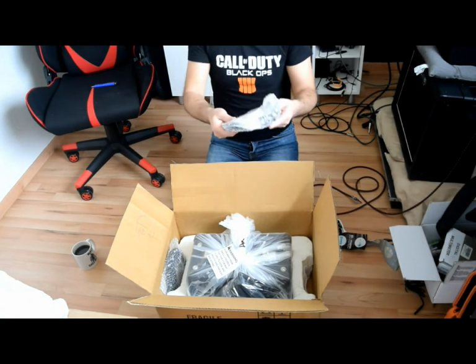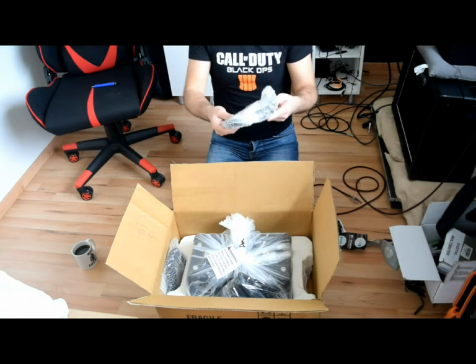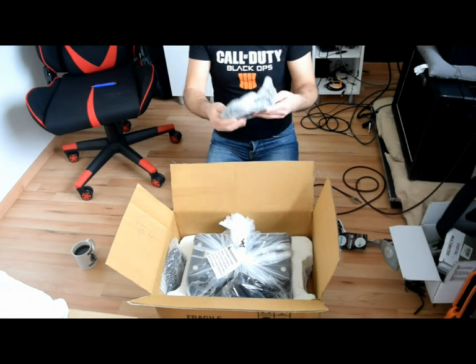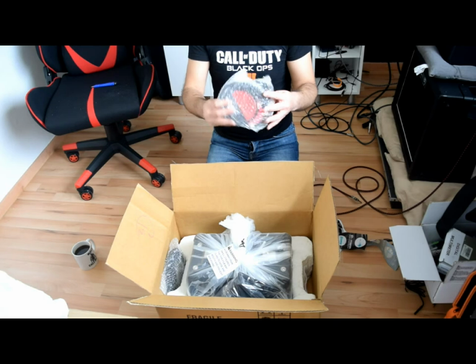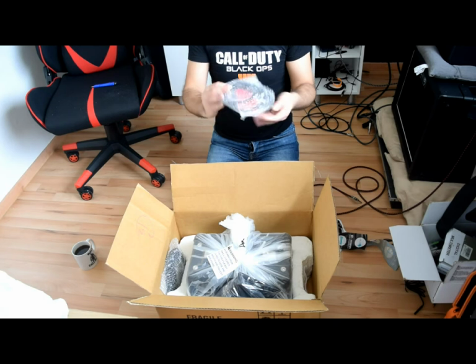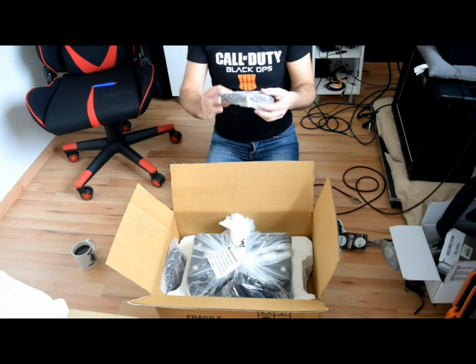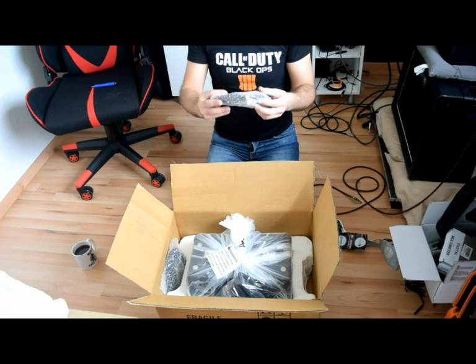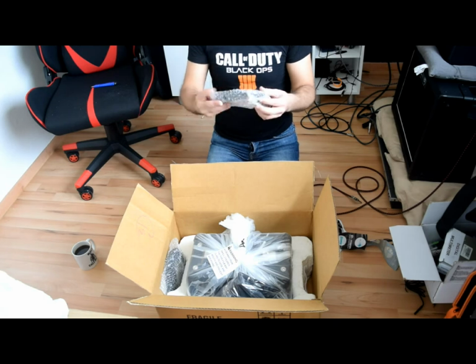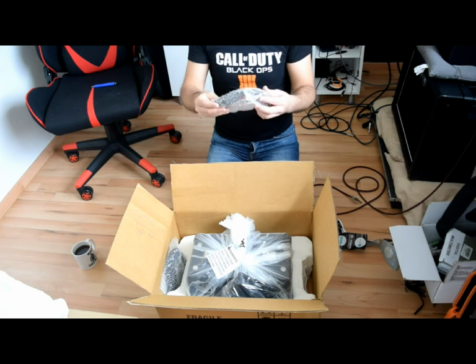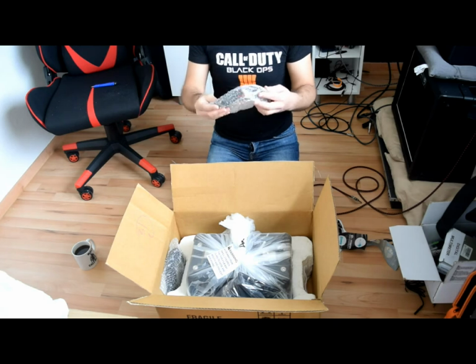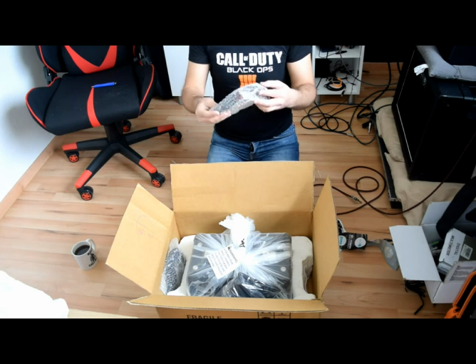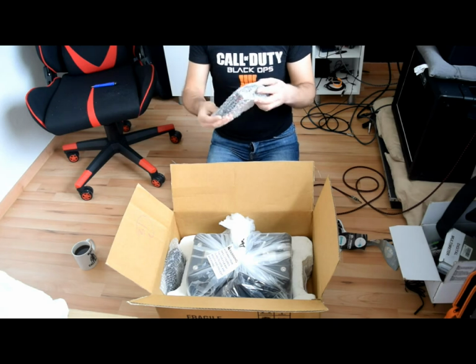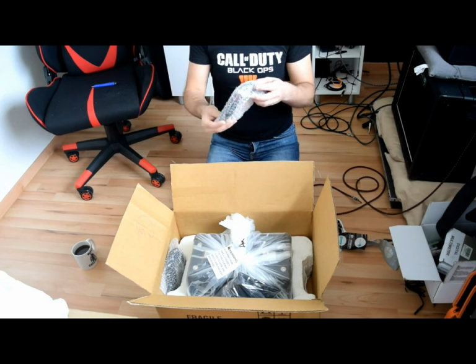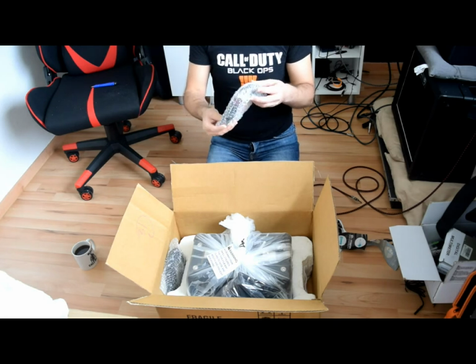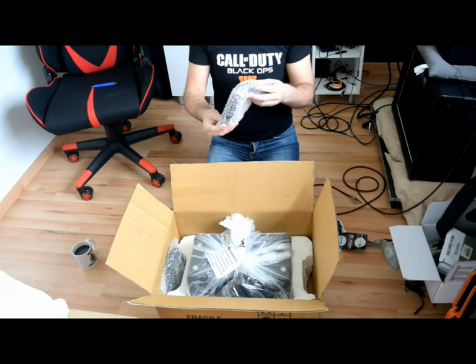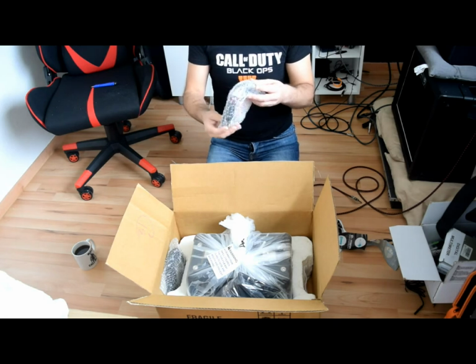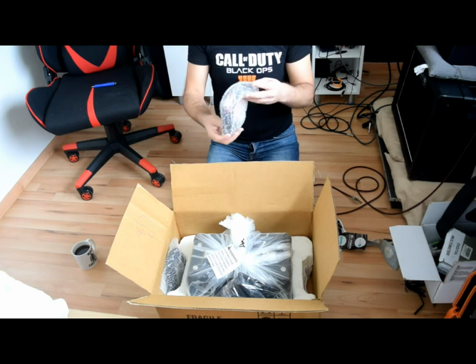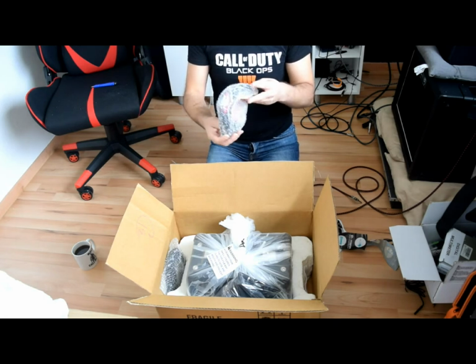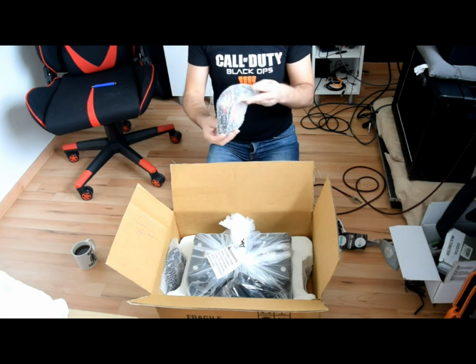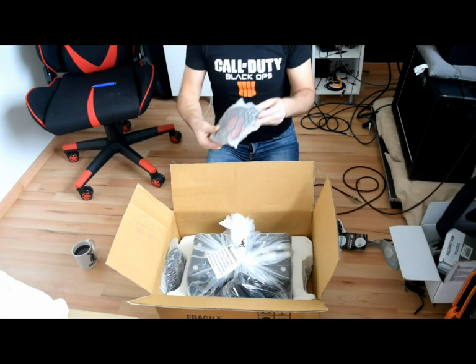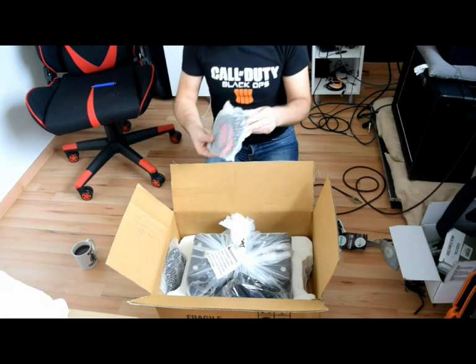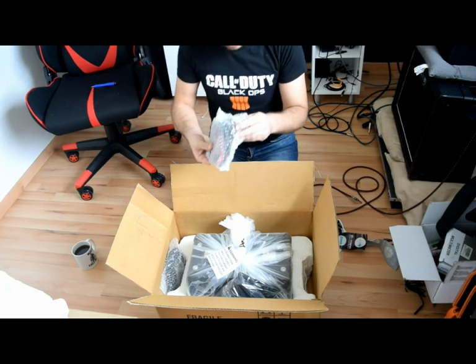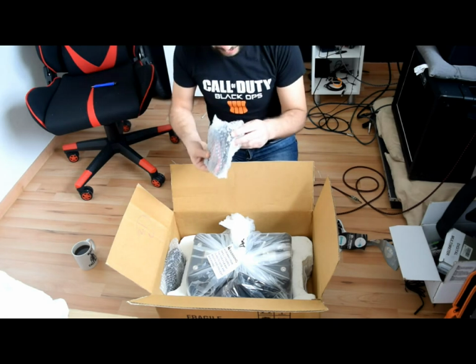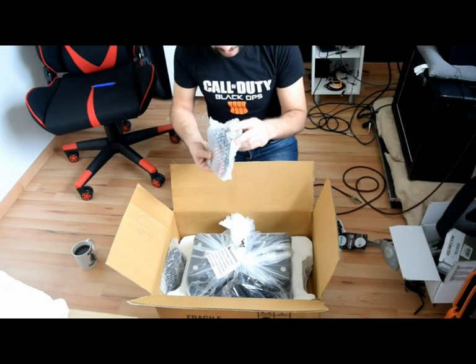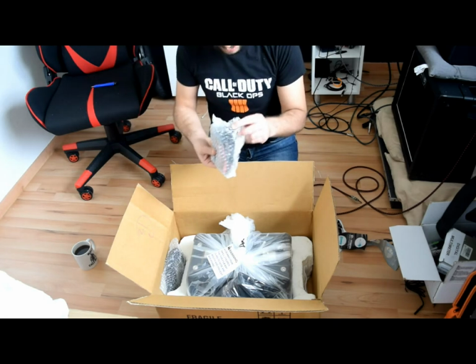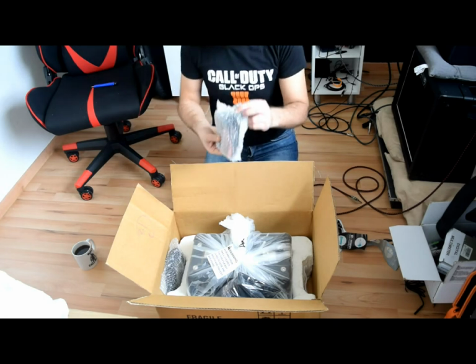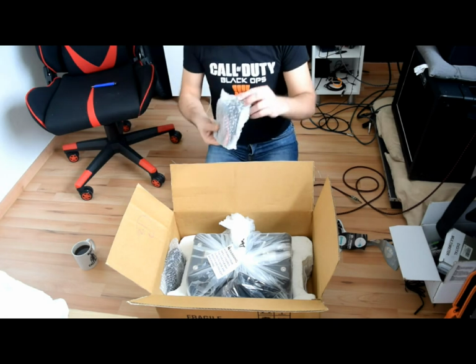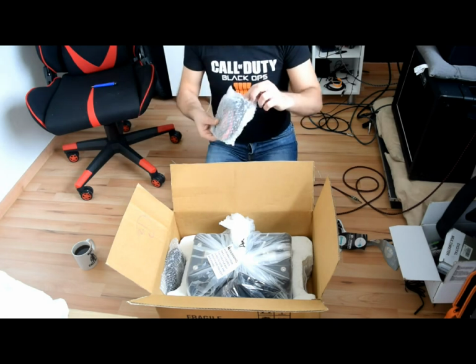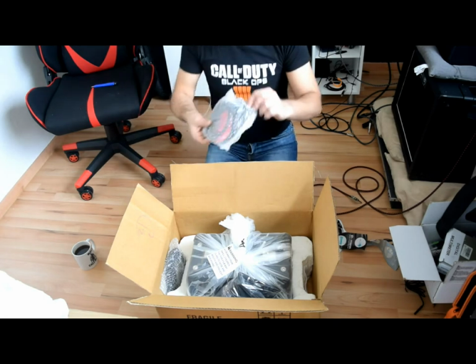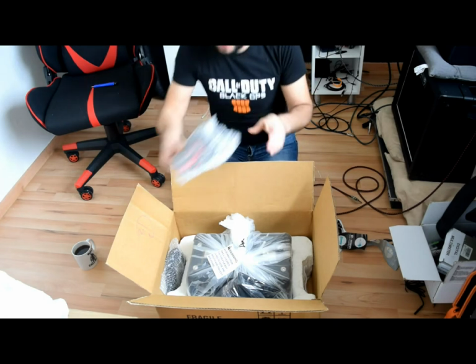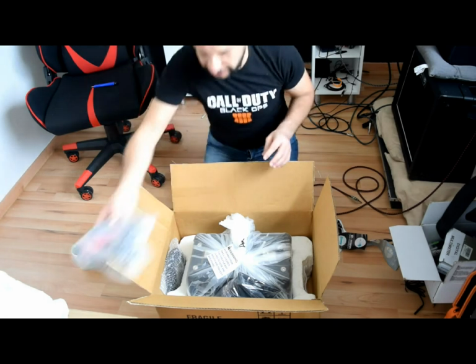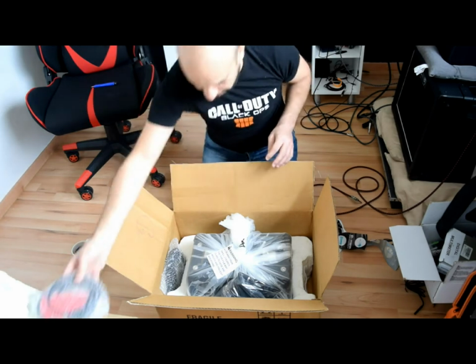And this is a power cable — European standard.